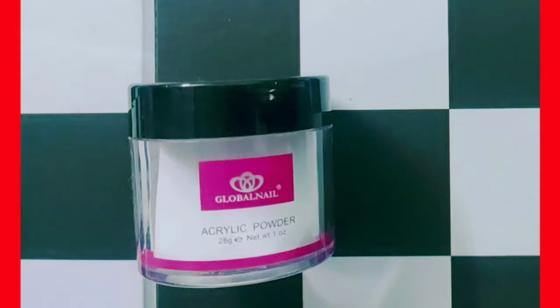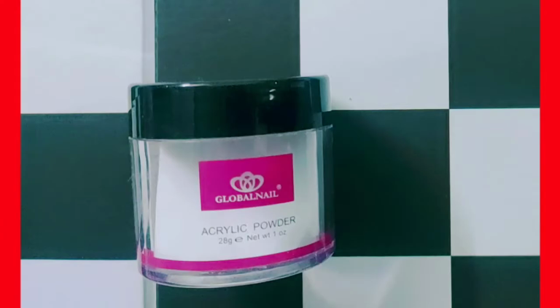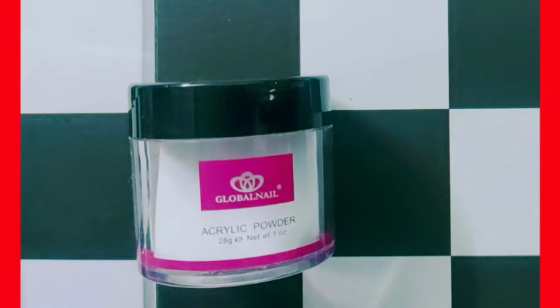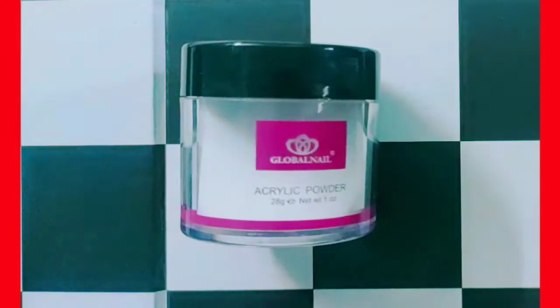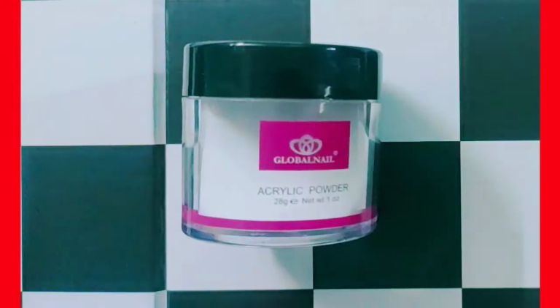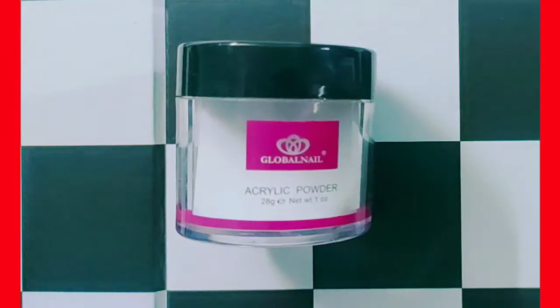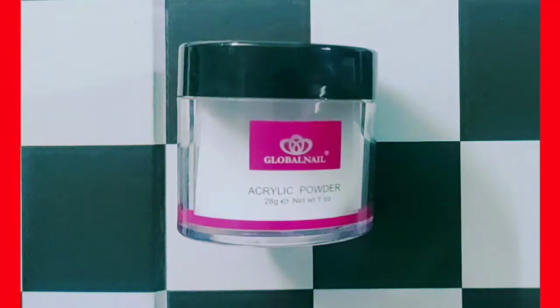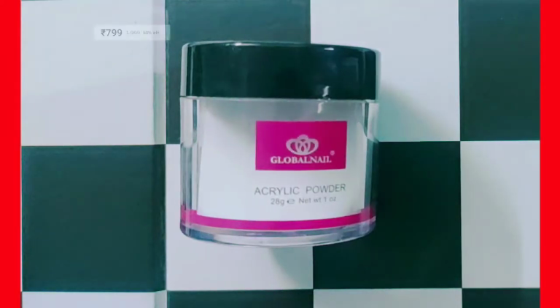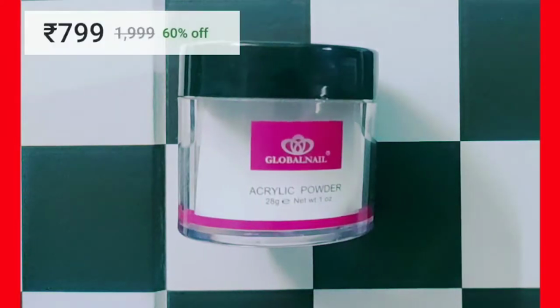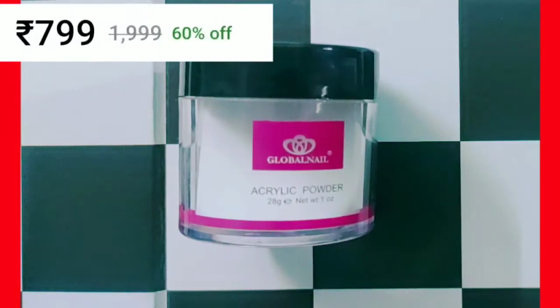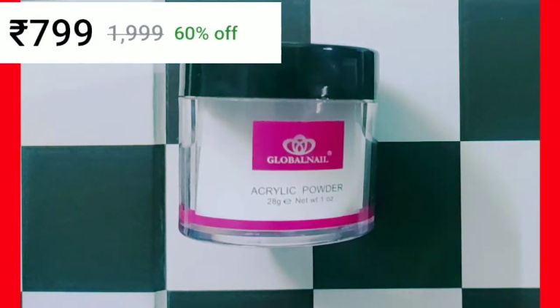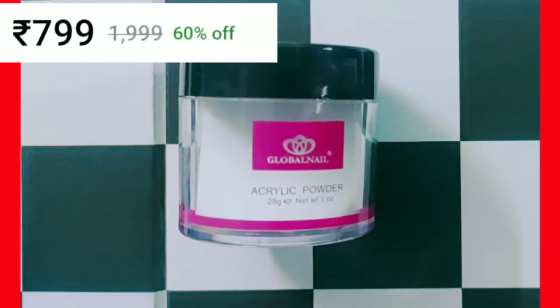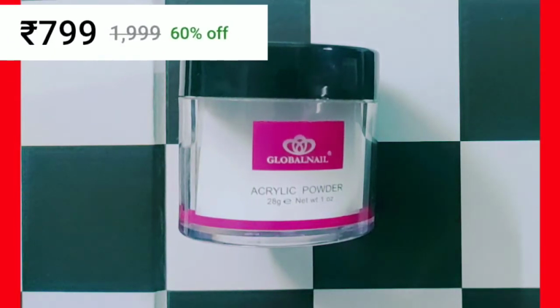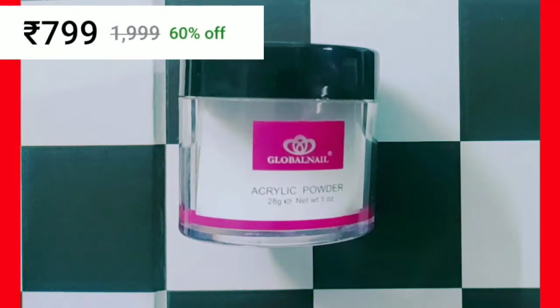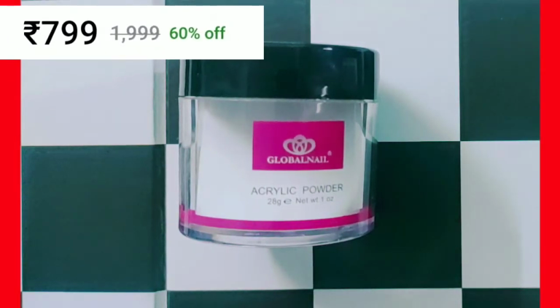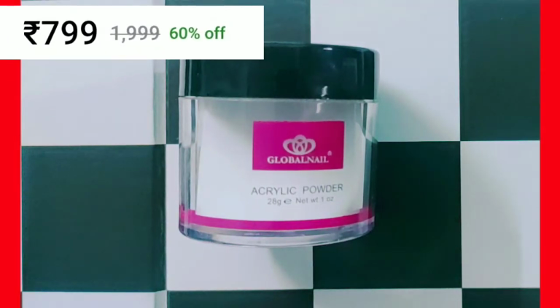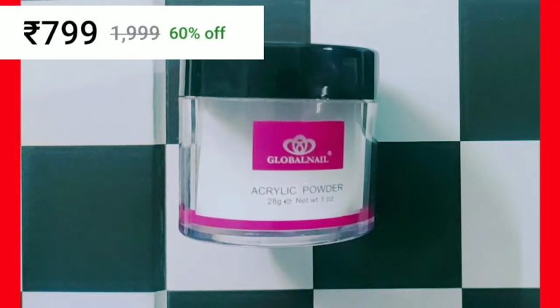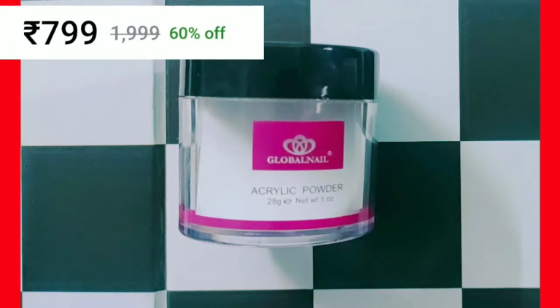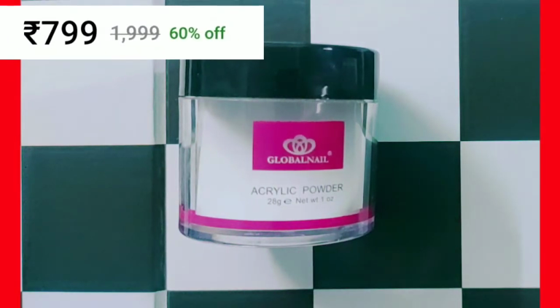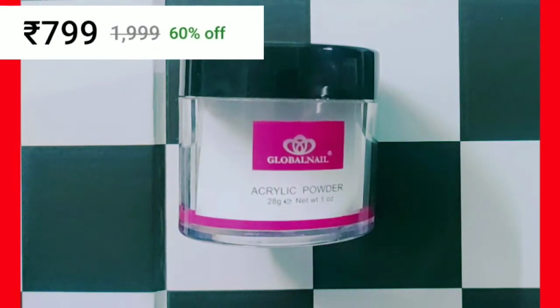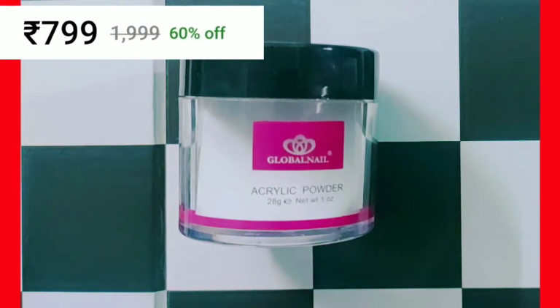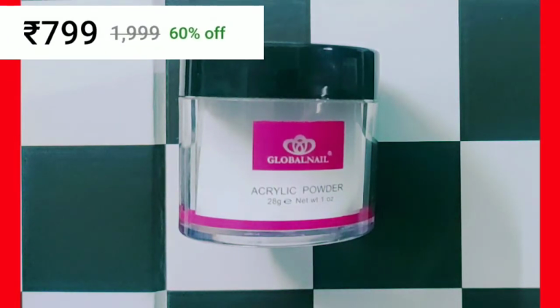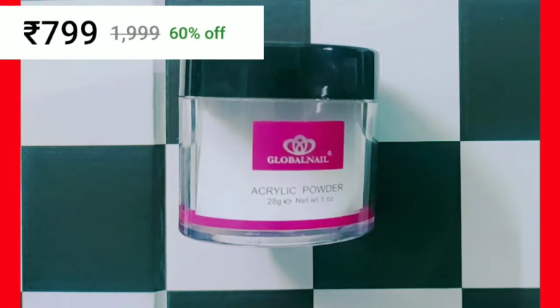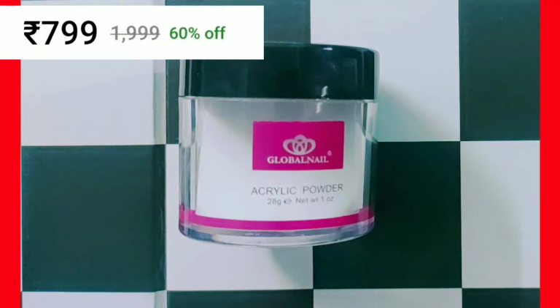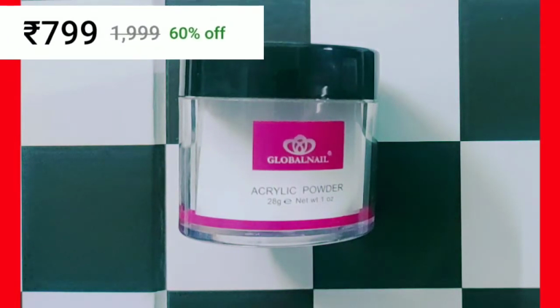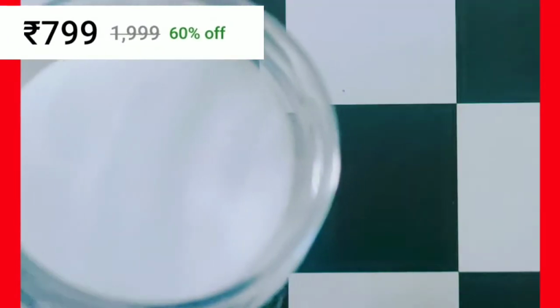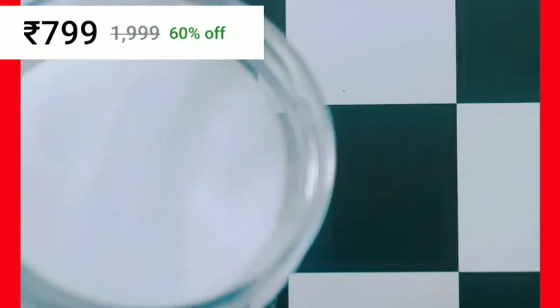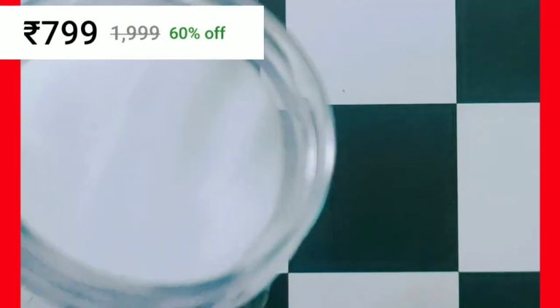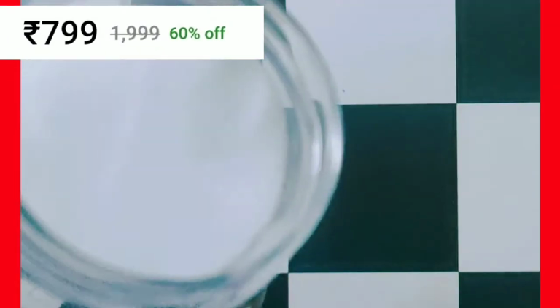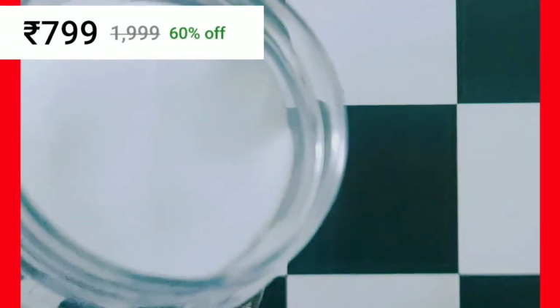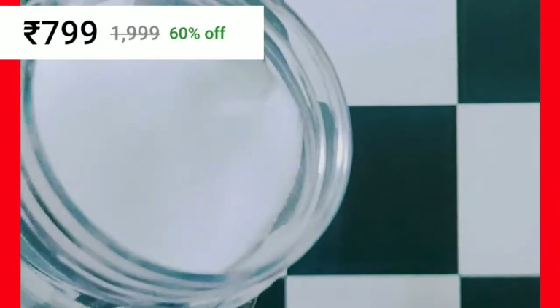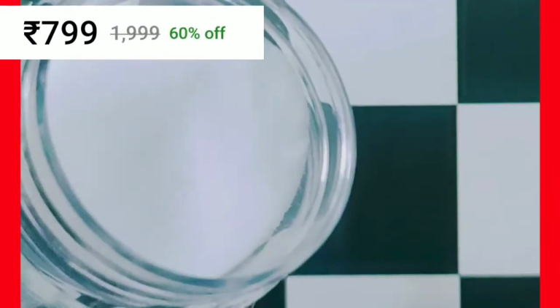Hello everyone, my name is Shailin. In this video, we will show you acrylic powder.